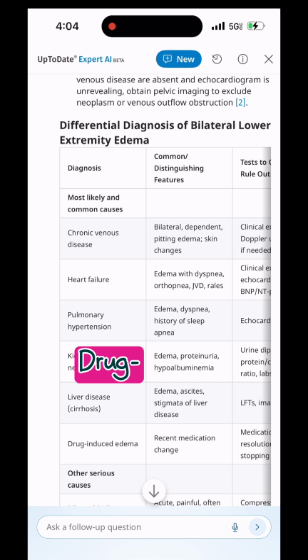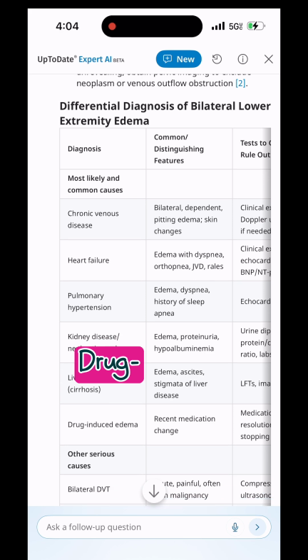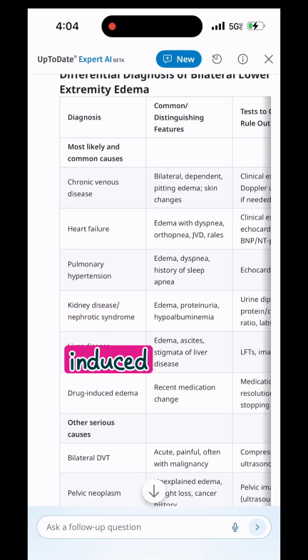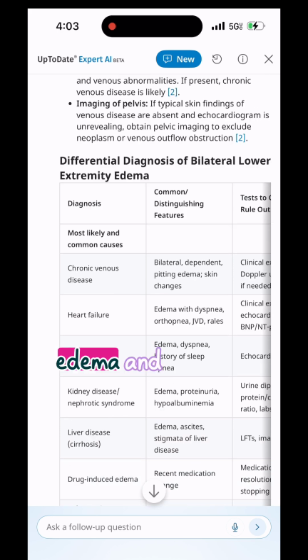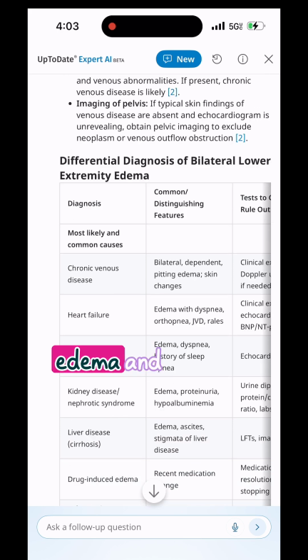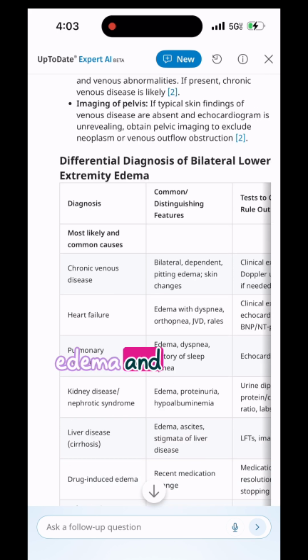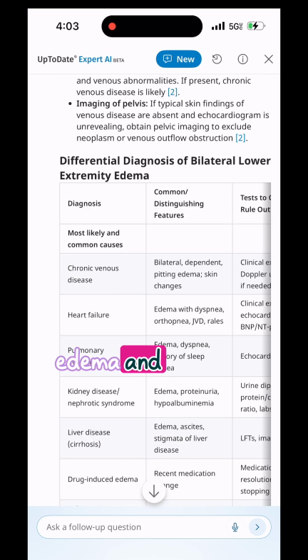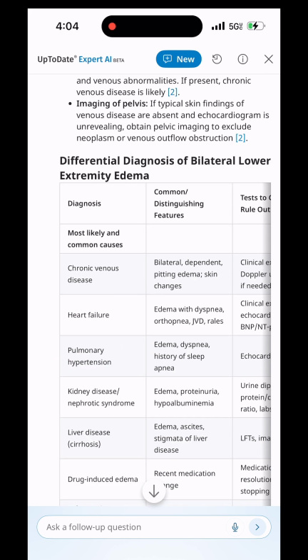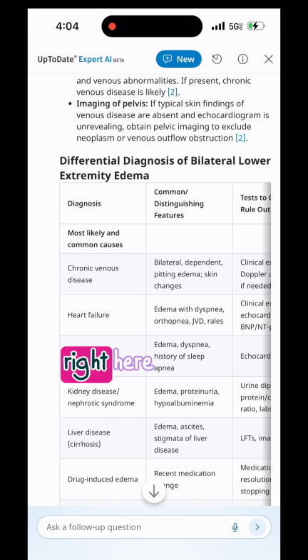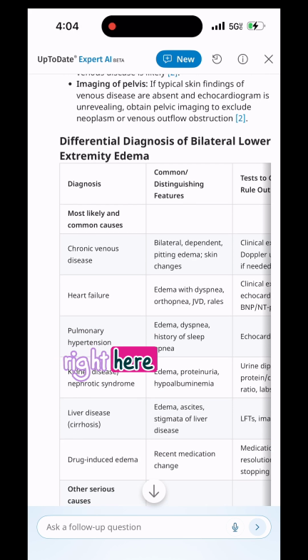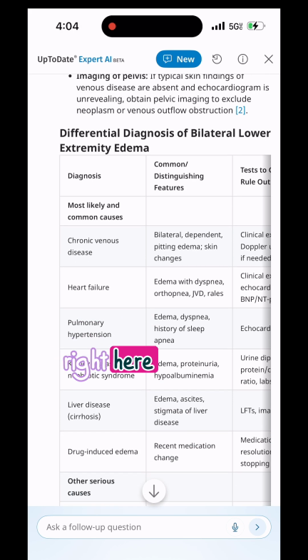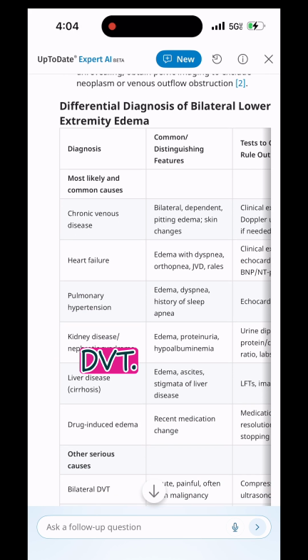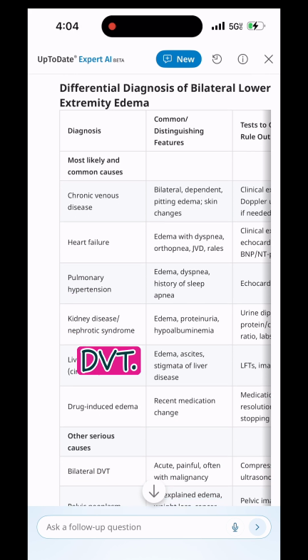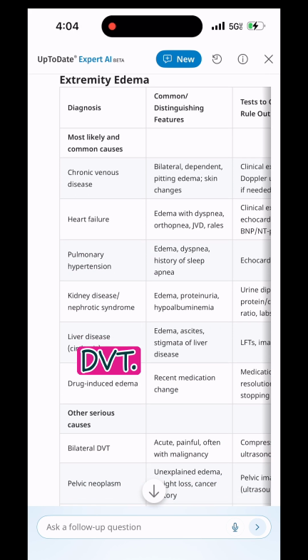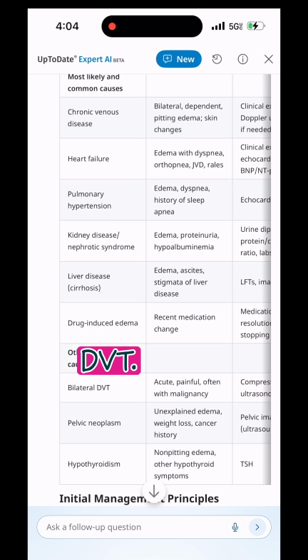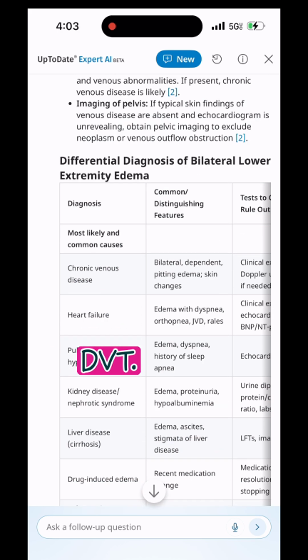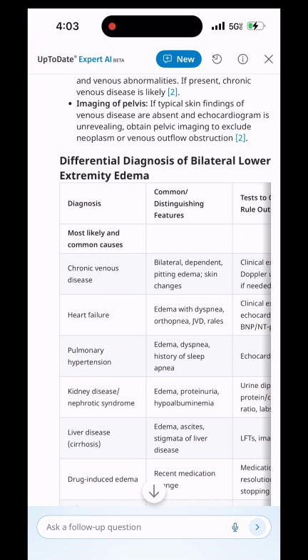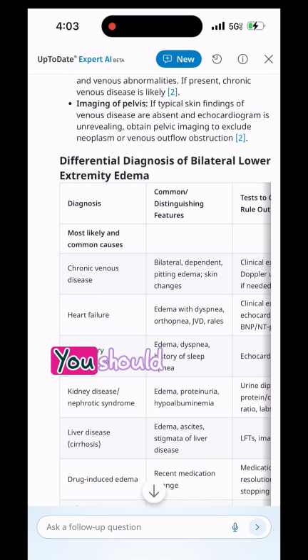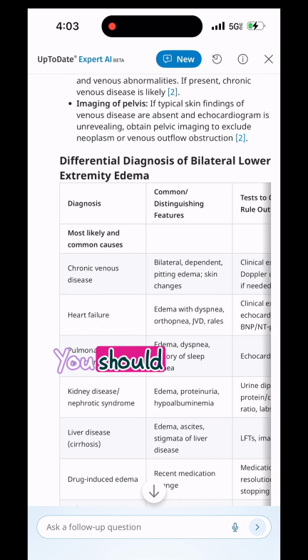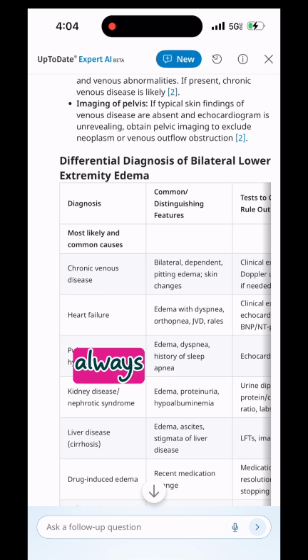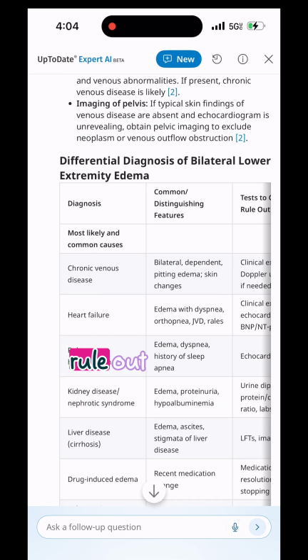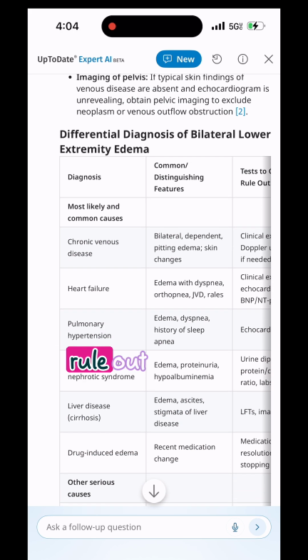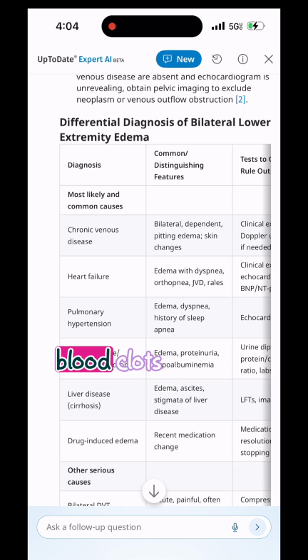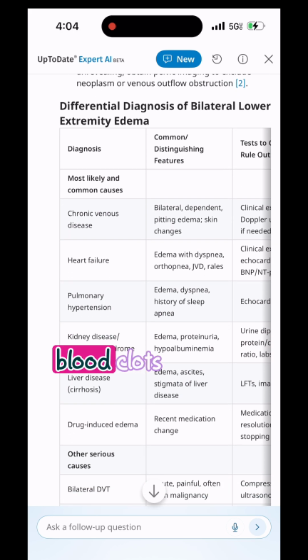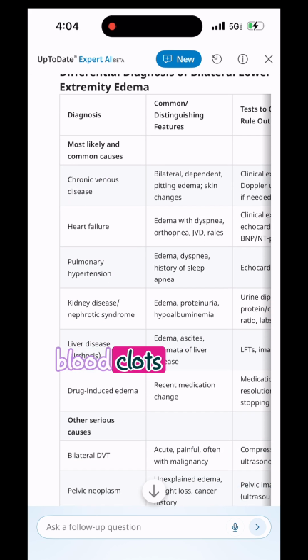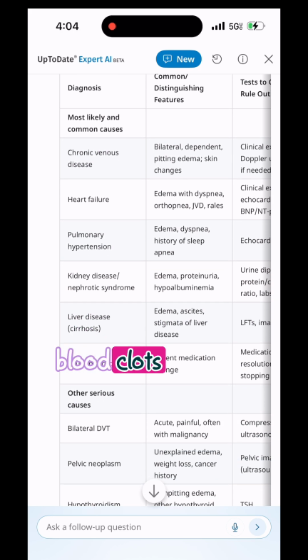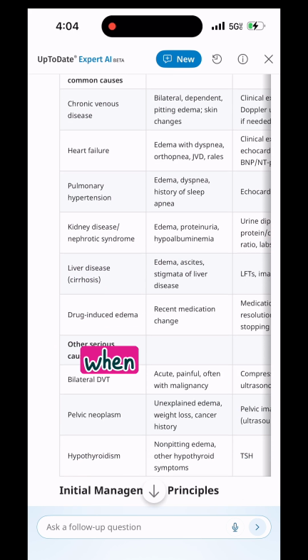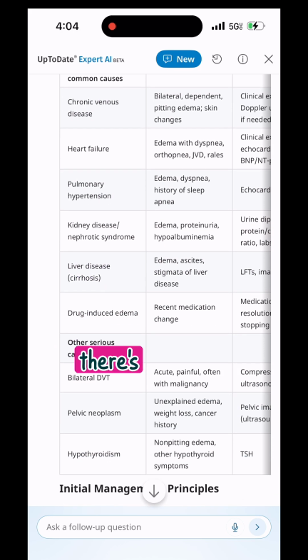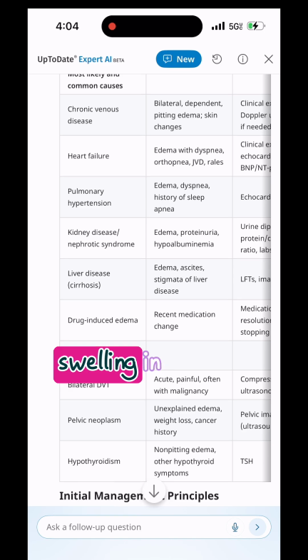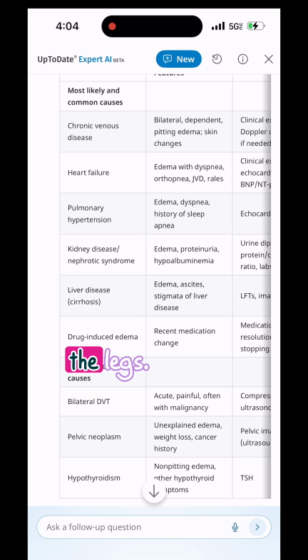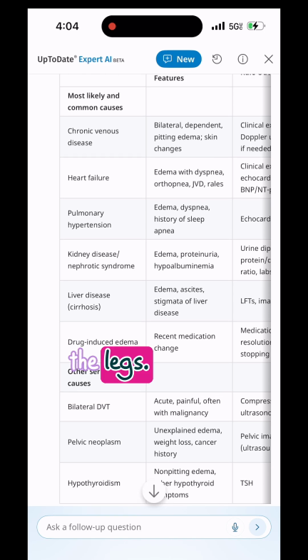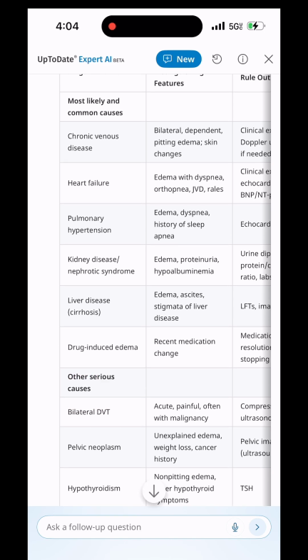Drug-induced edema is listed, and right here, DVT. You should always rule out blood clots when there's swelling in the legs.